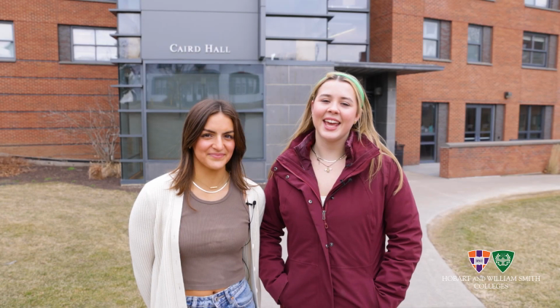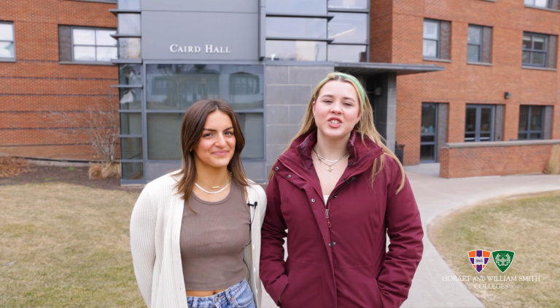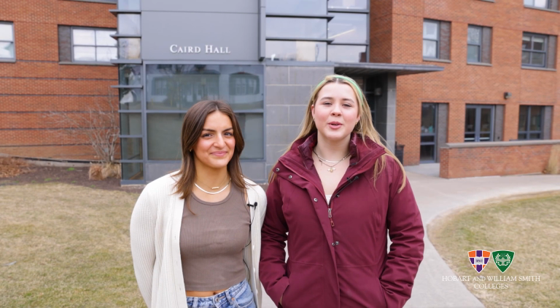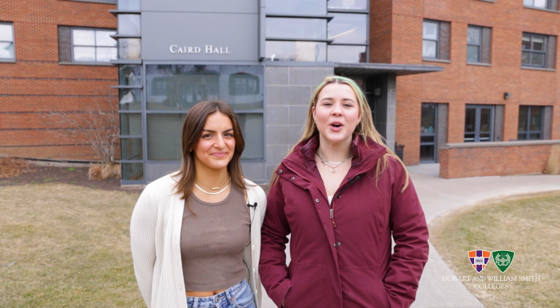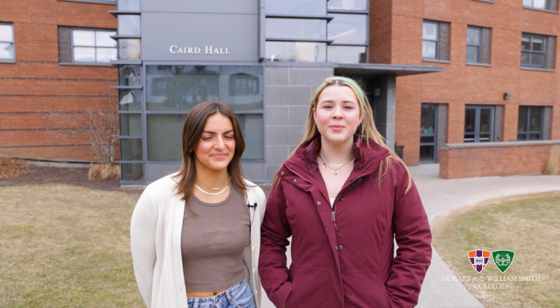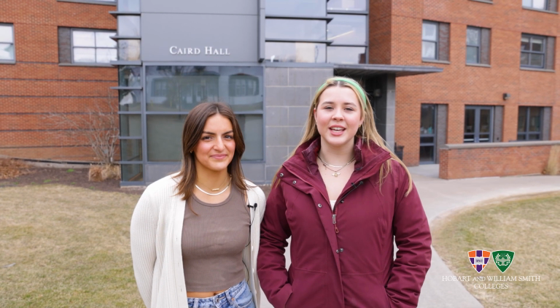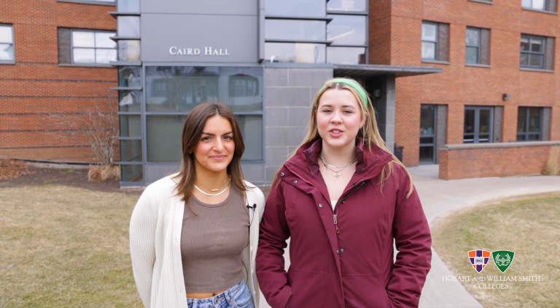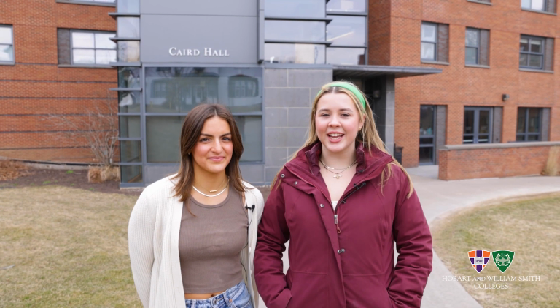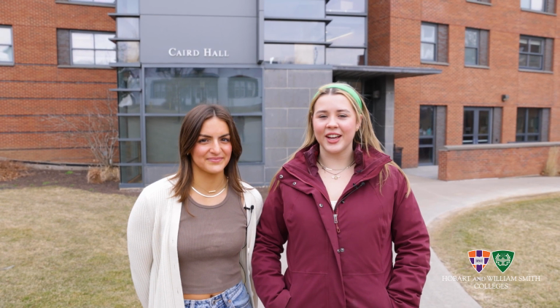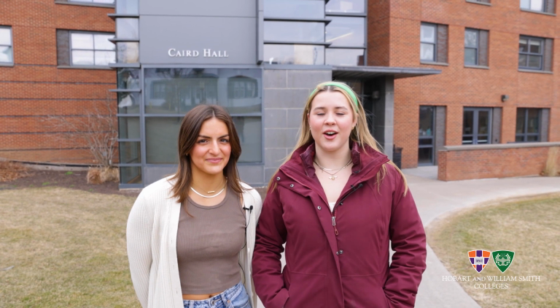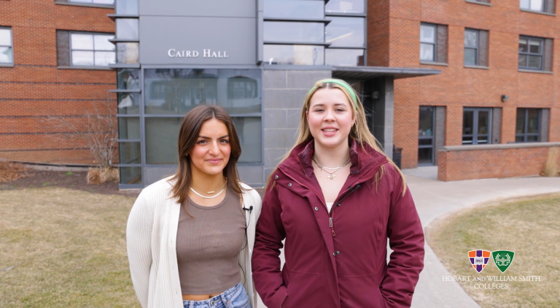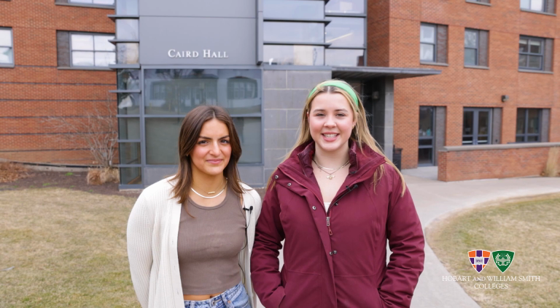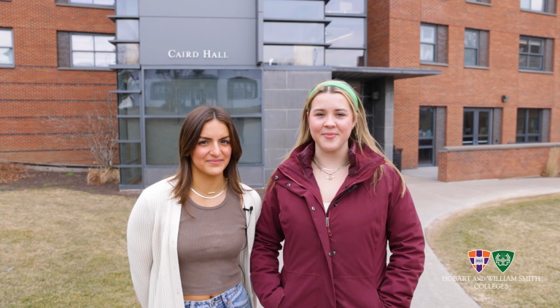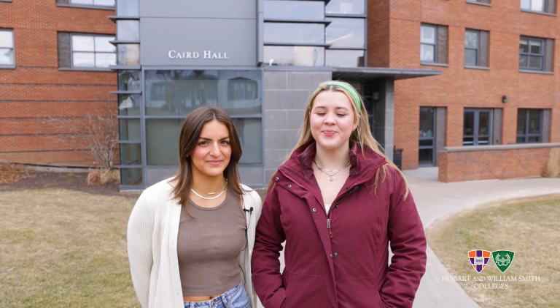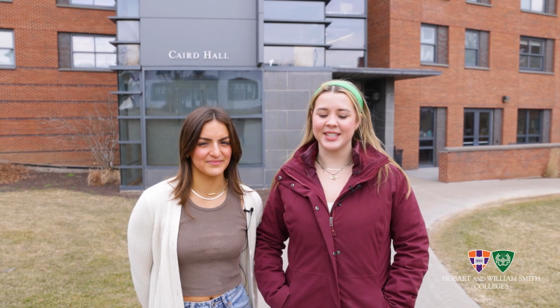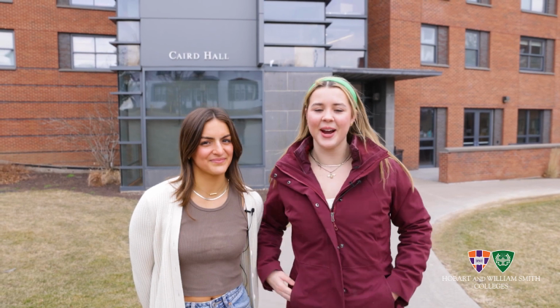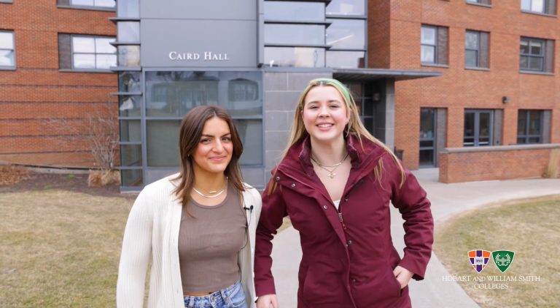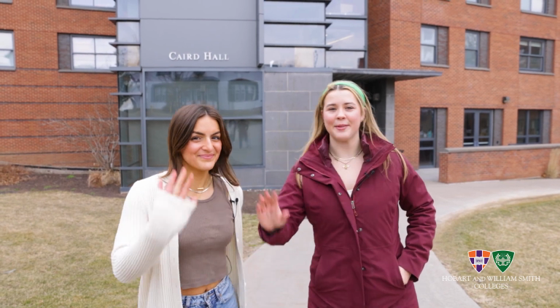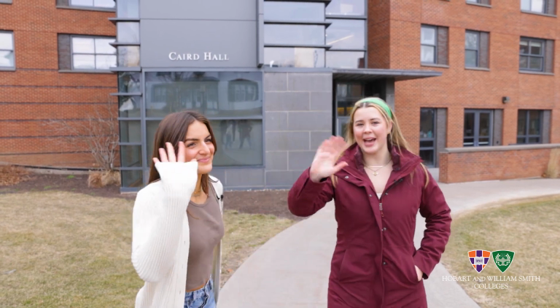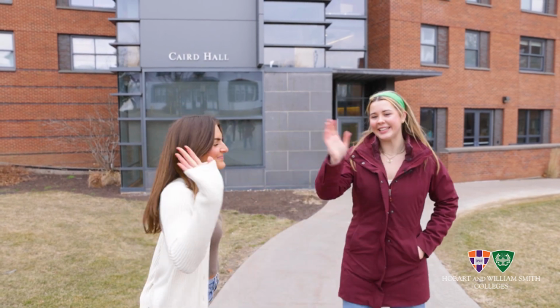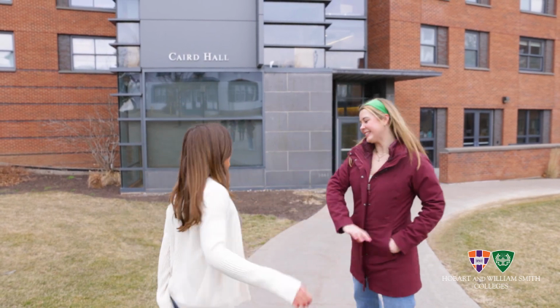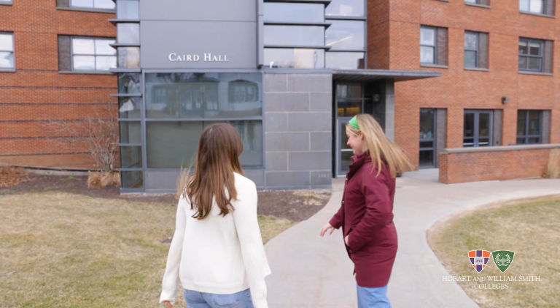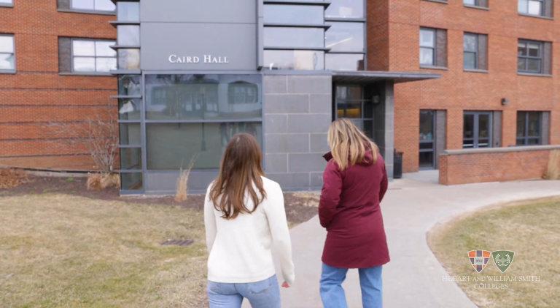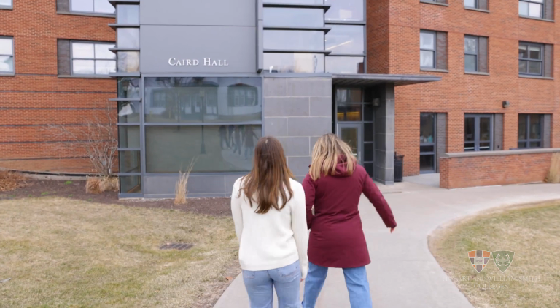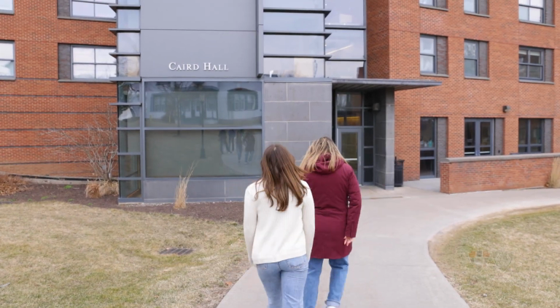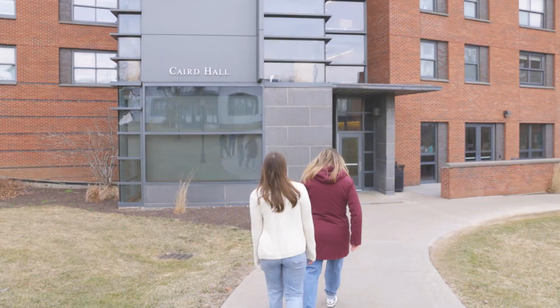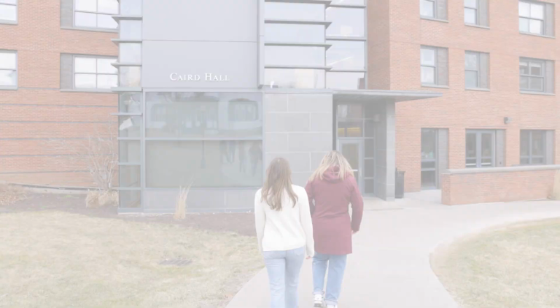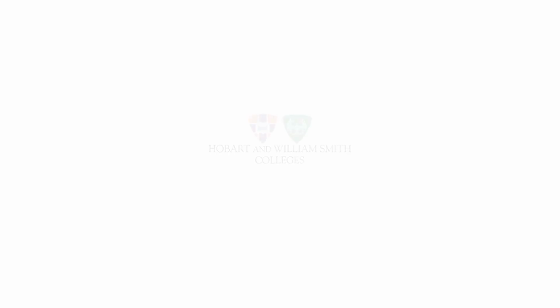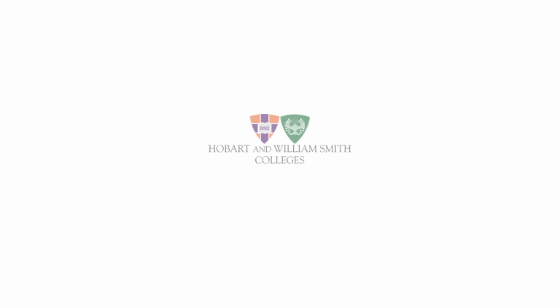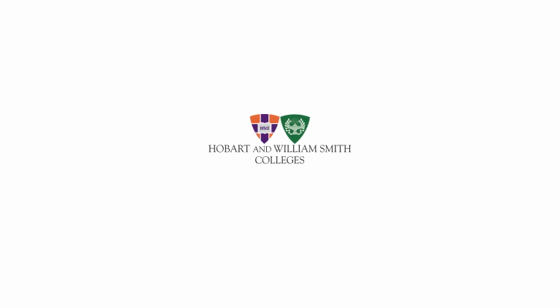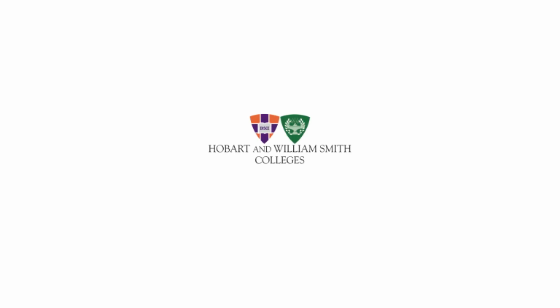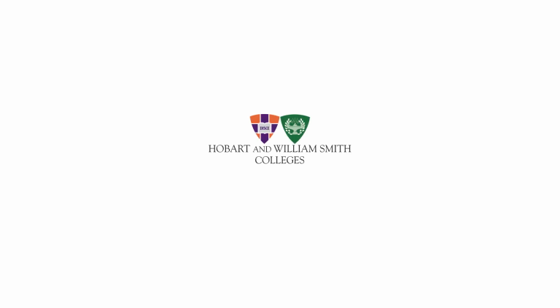Hey, HWS Homes. Thanks for checking out Carrot Hall with us today. See you around. Bye!